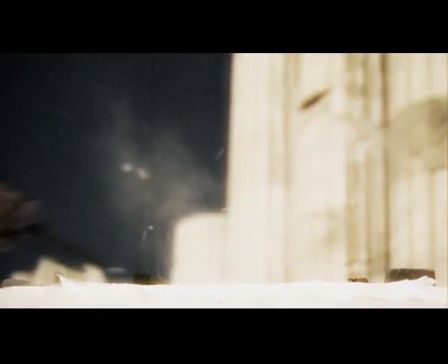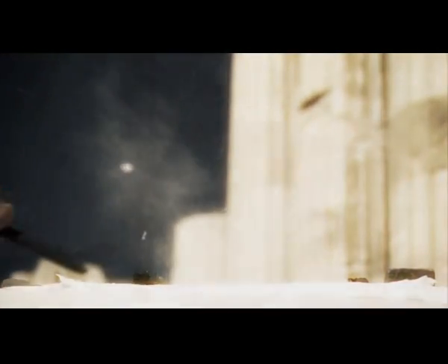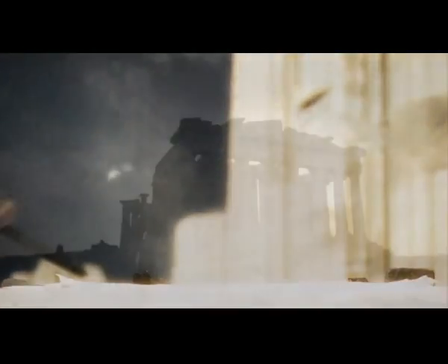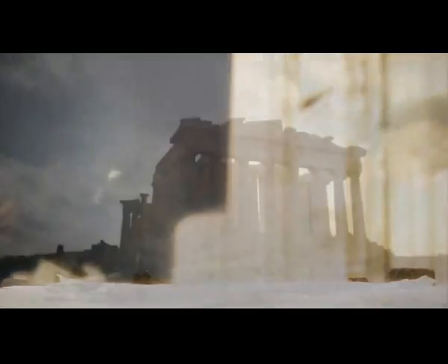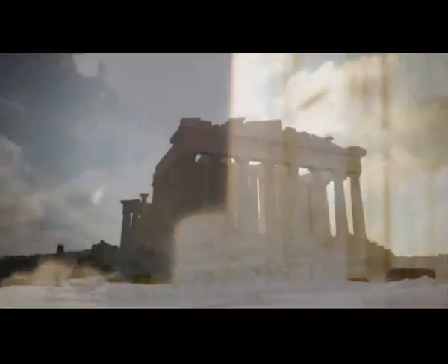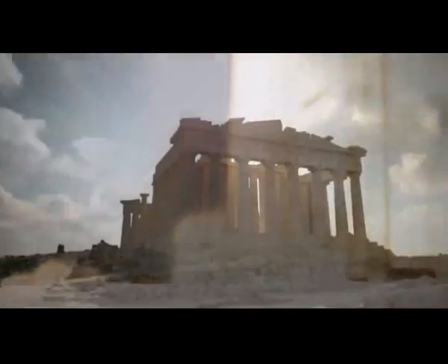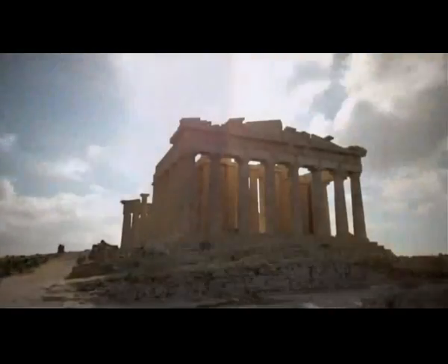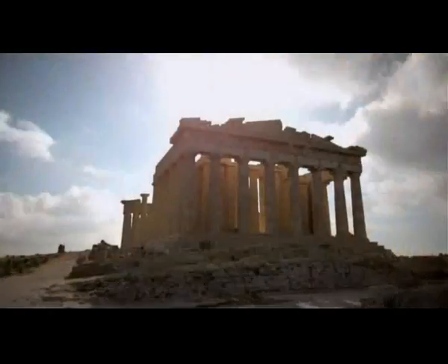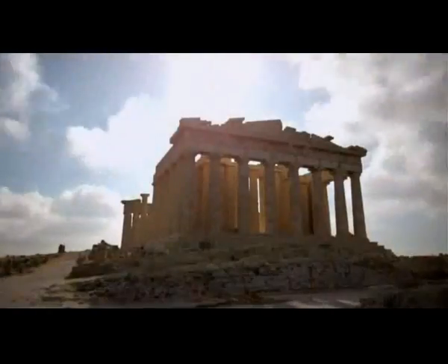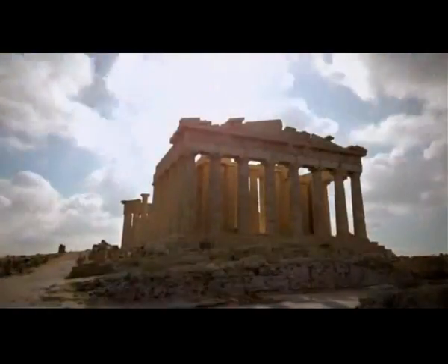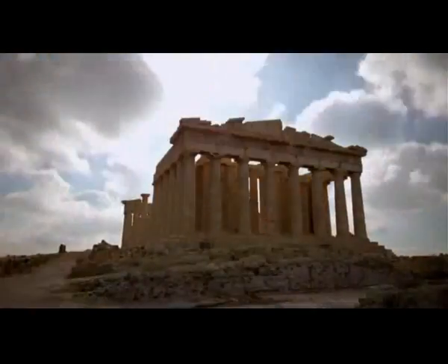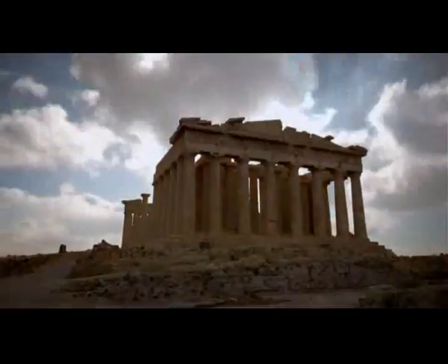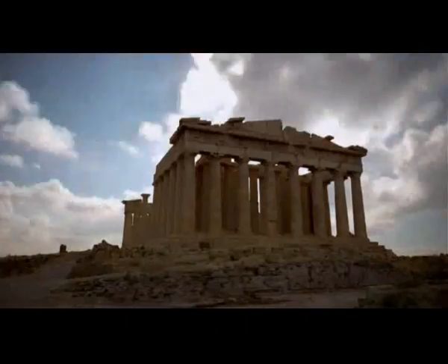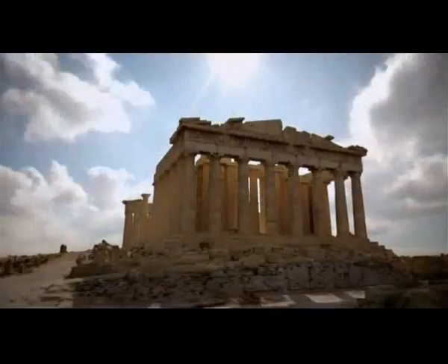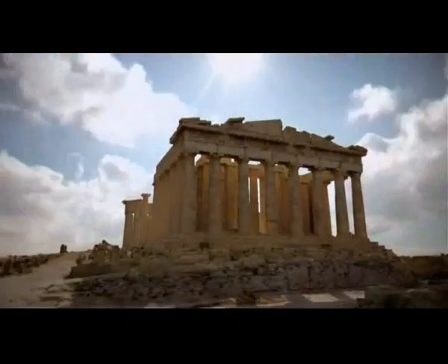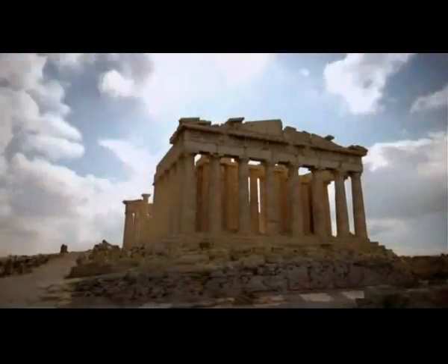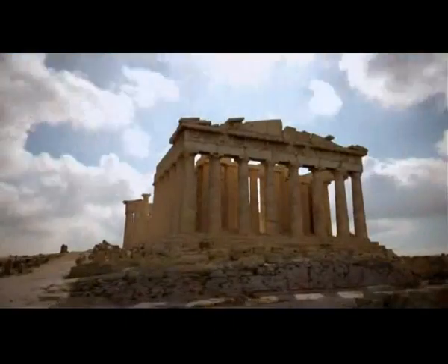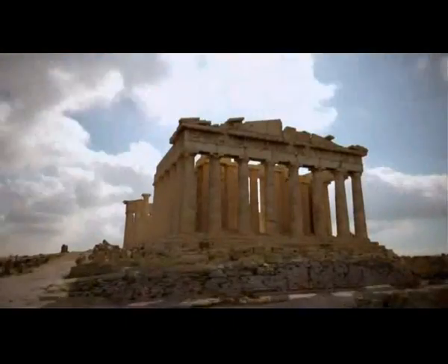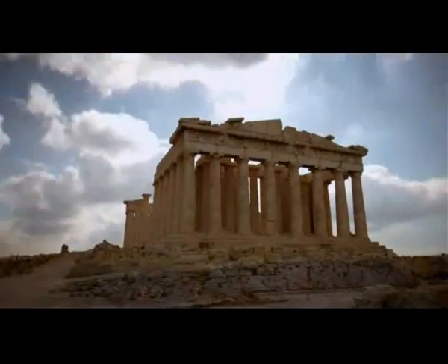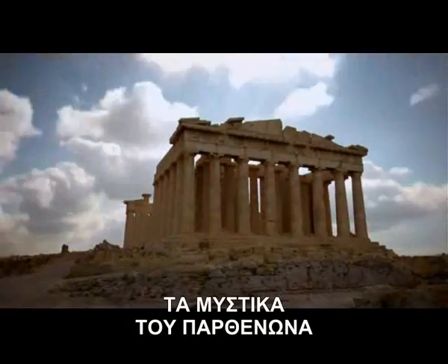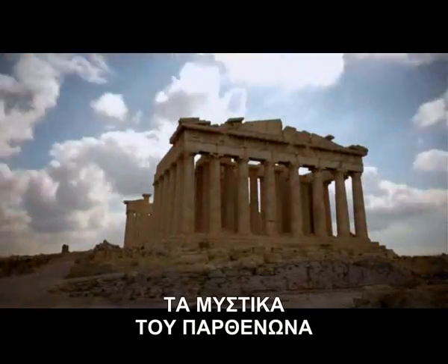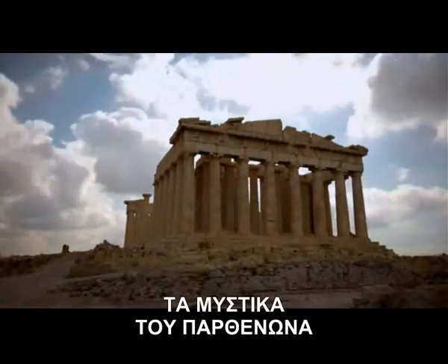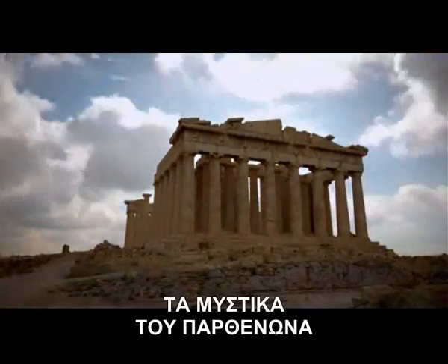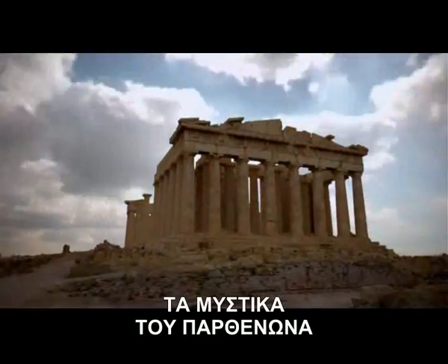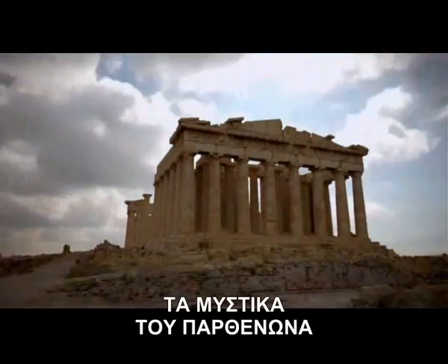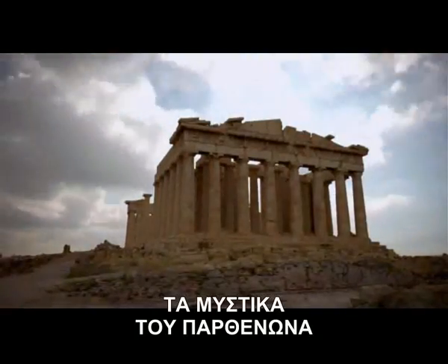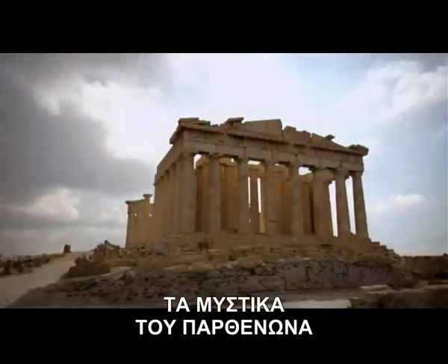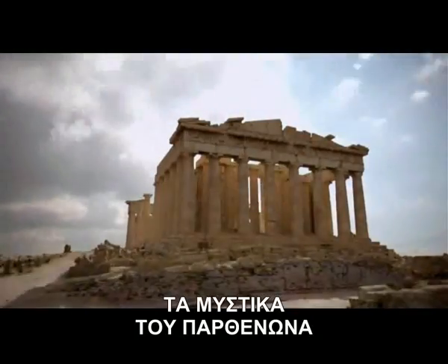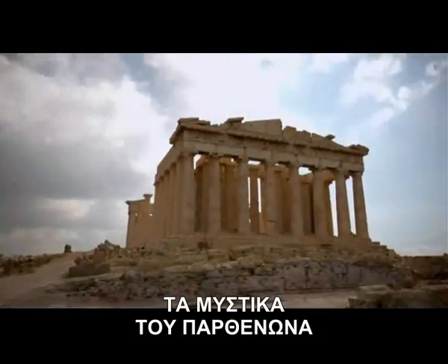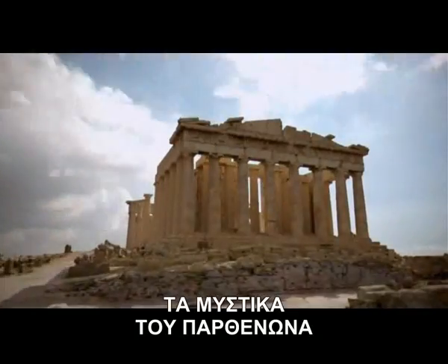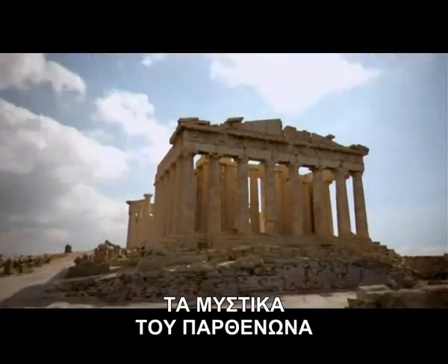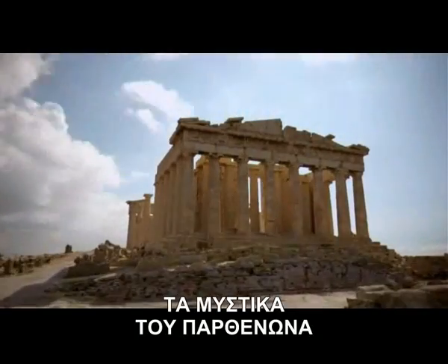Up next, on NOVA: Secrets of the Parthenon.